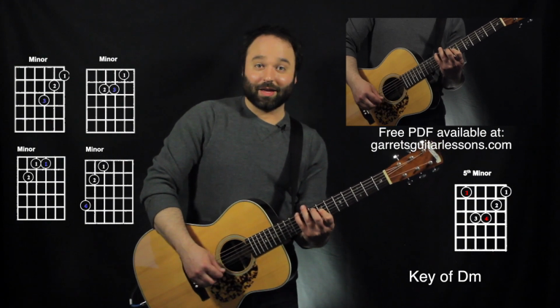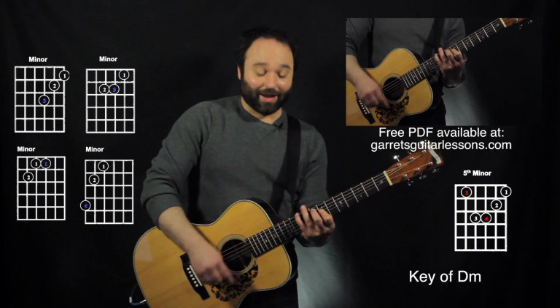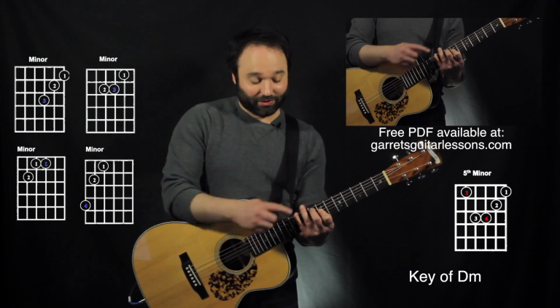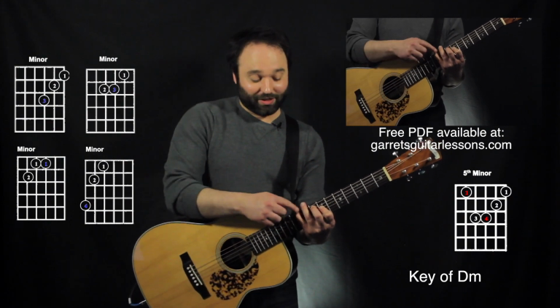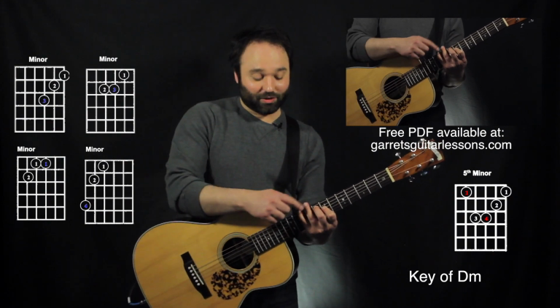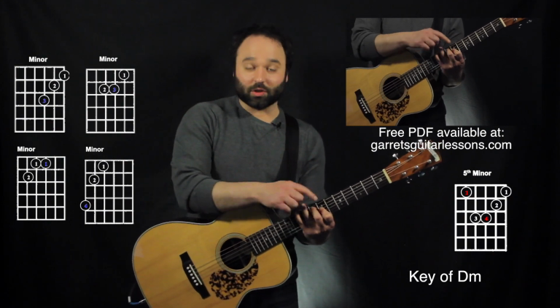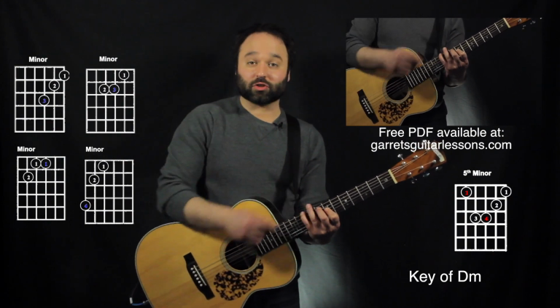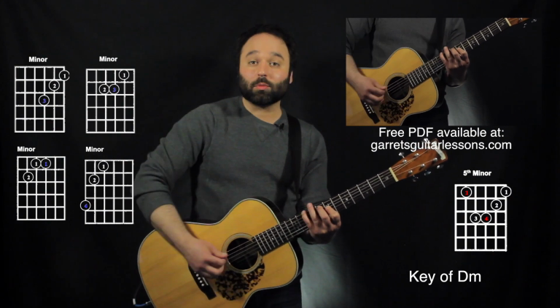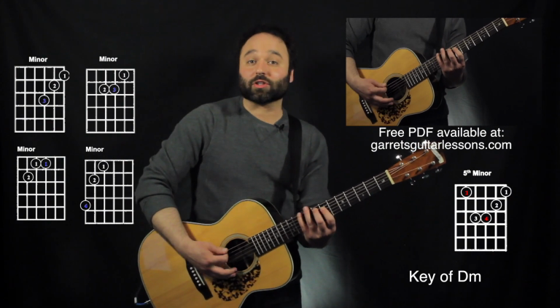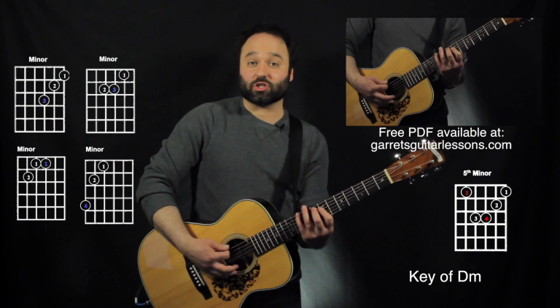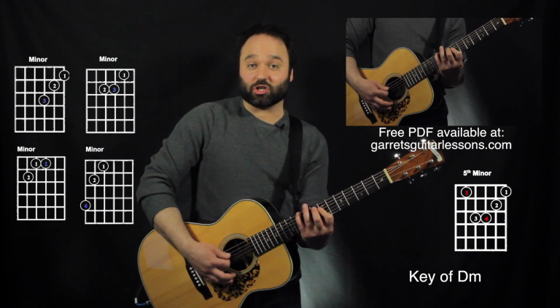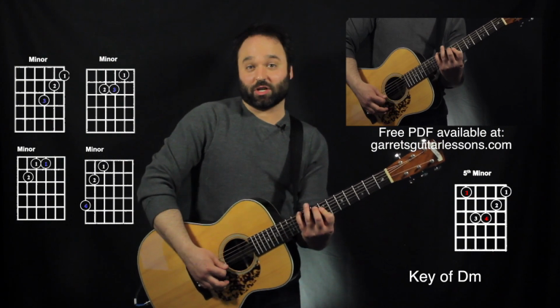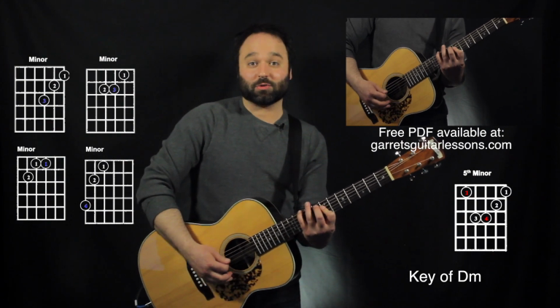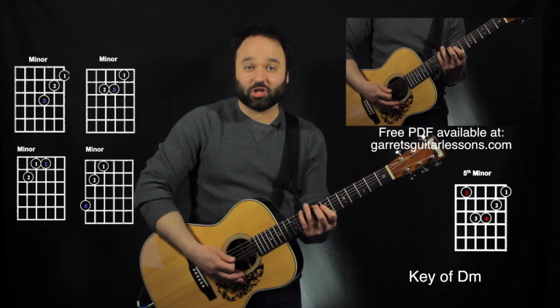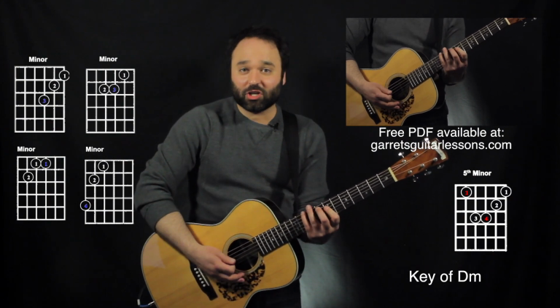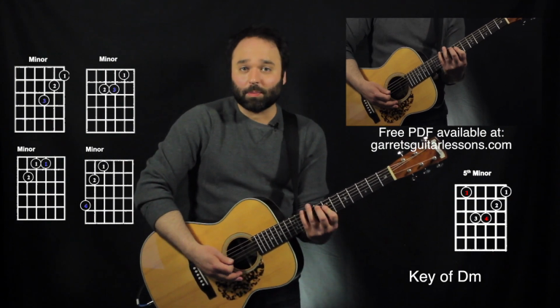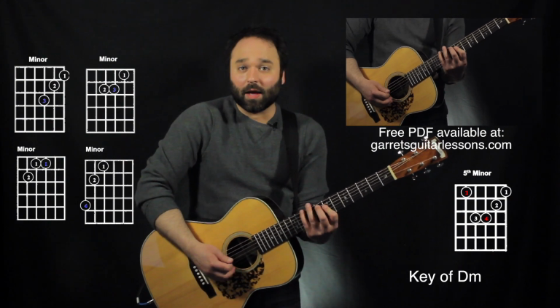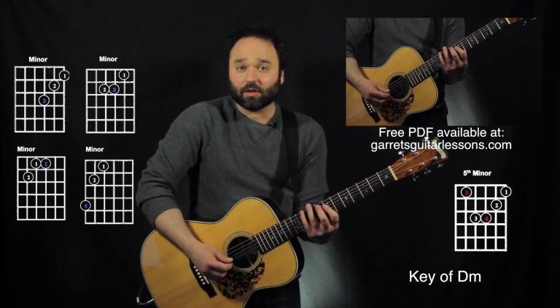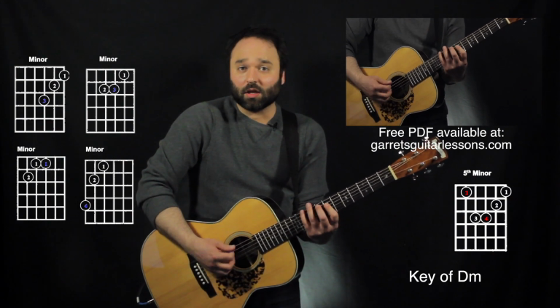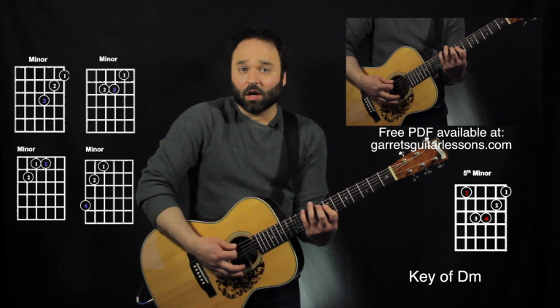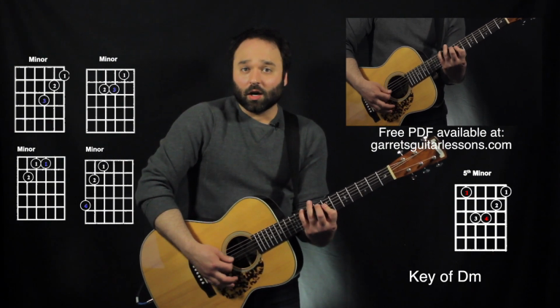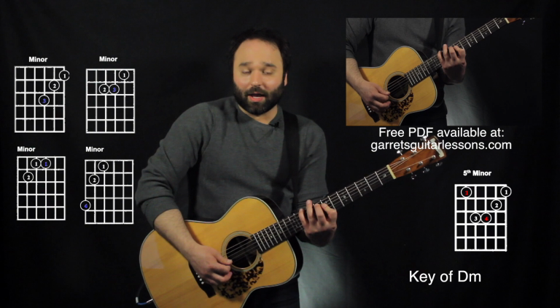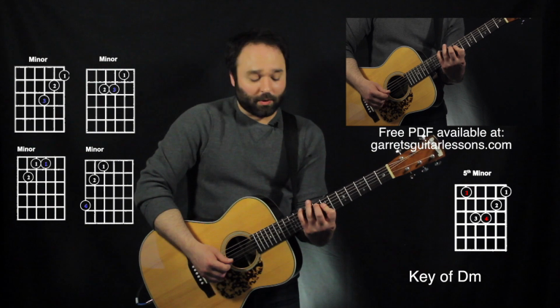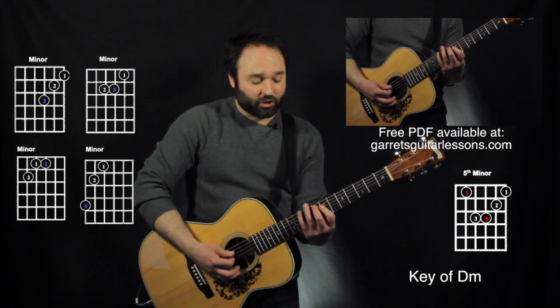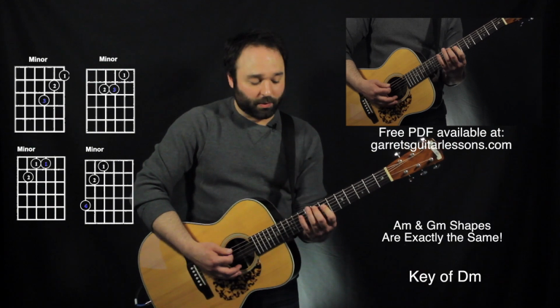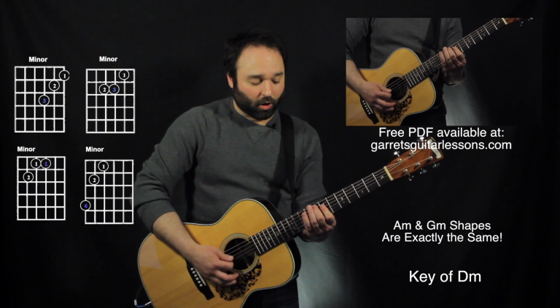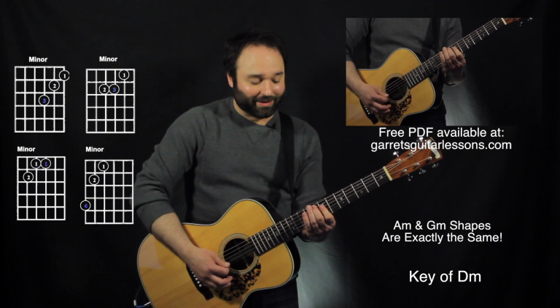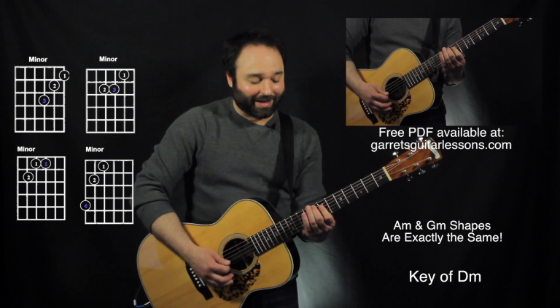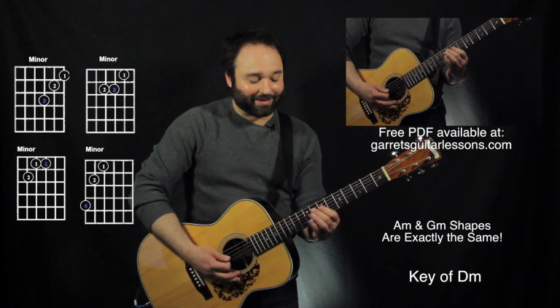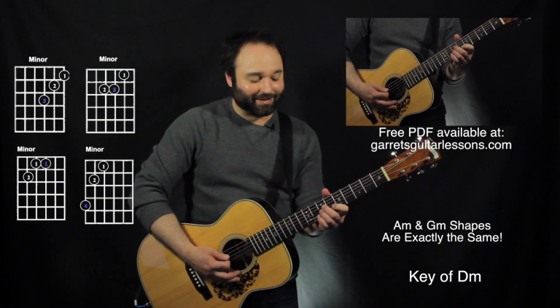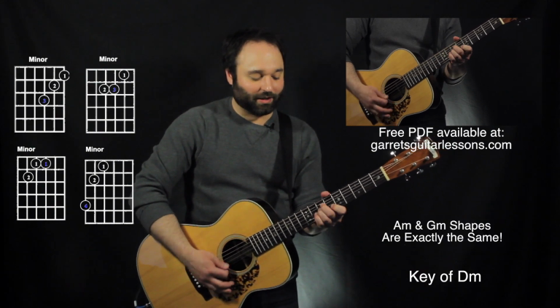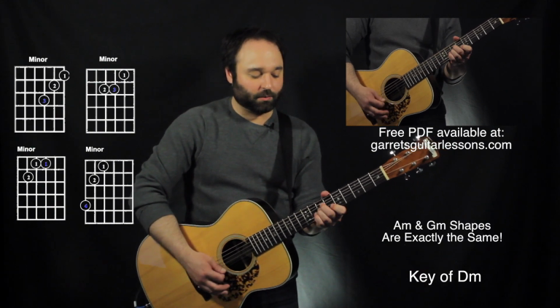Since this one looks so much like the G shape, the G shape and the A minor shape are exactly the same.